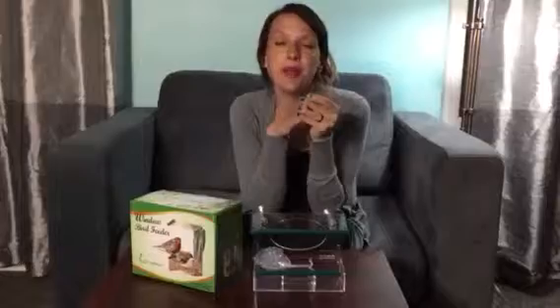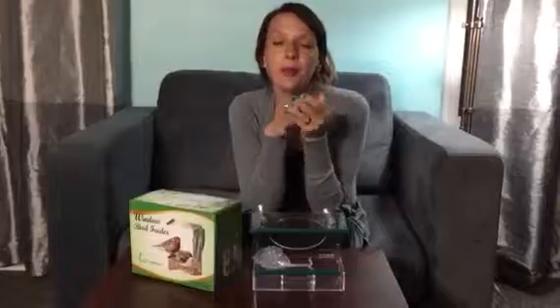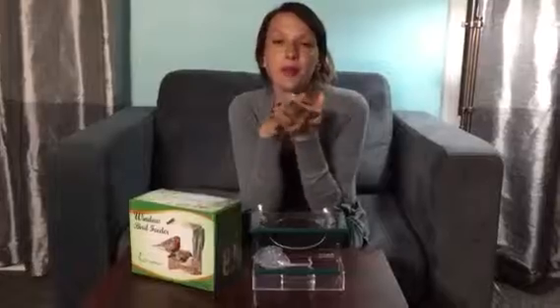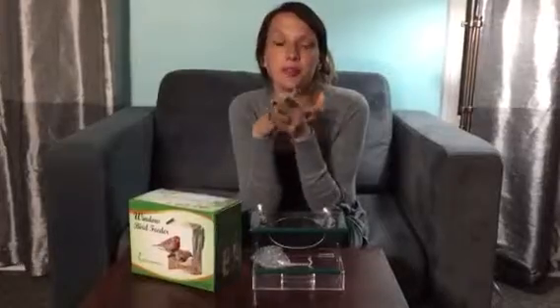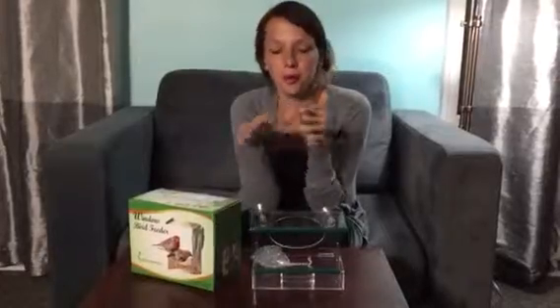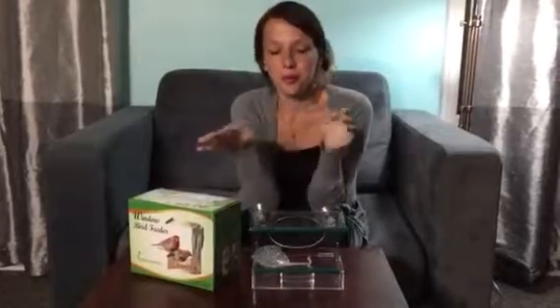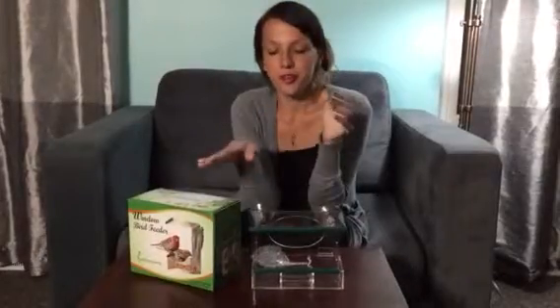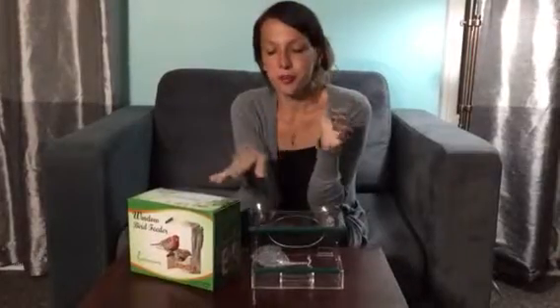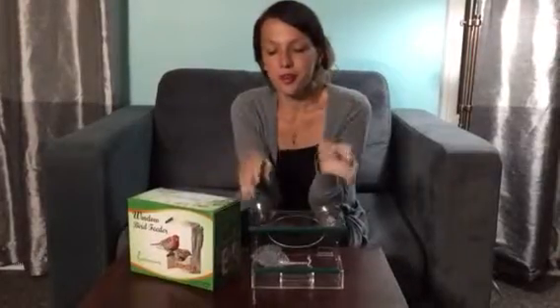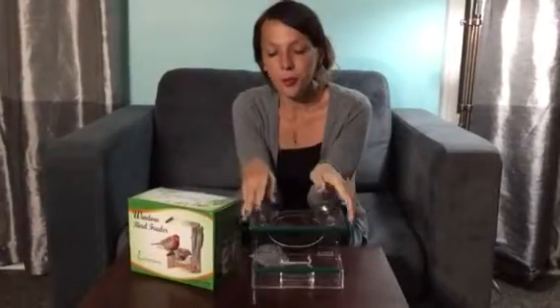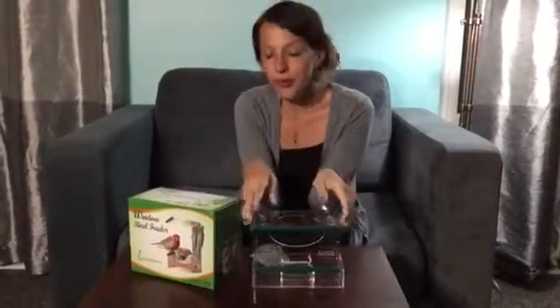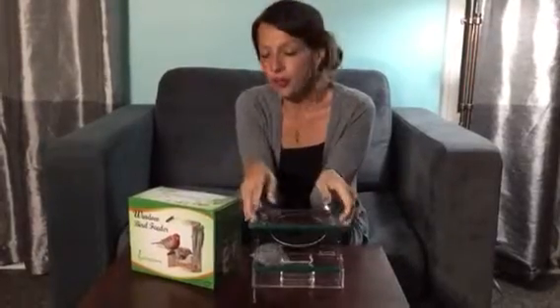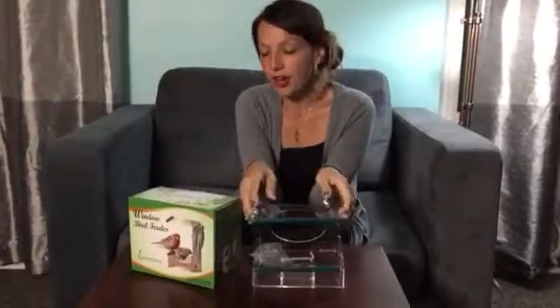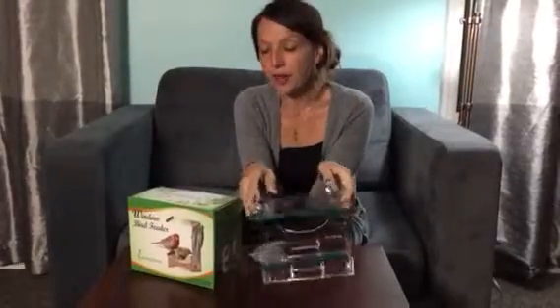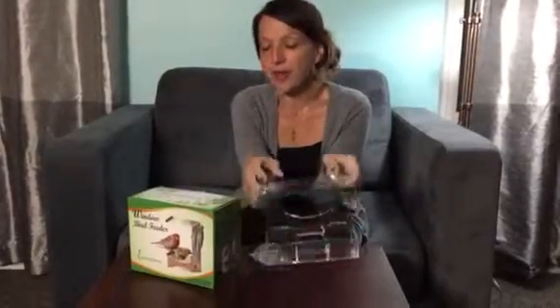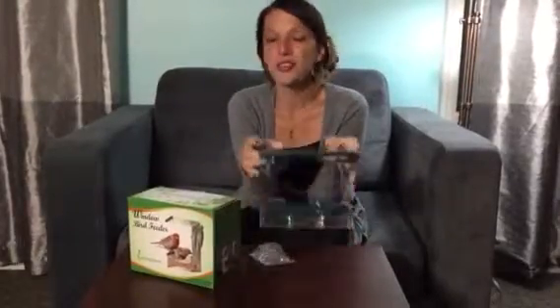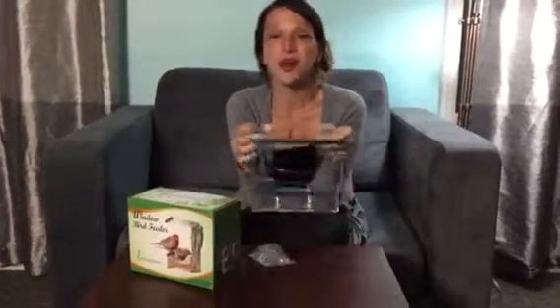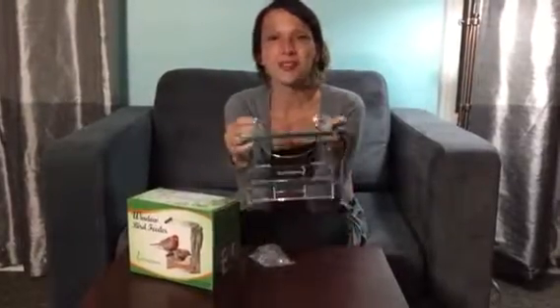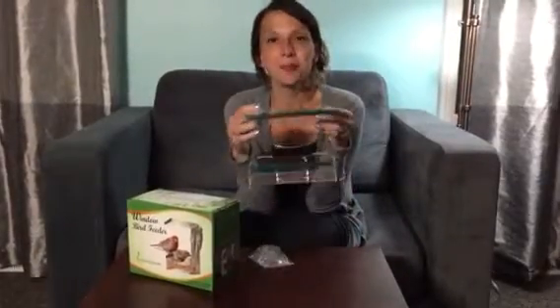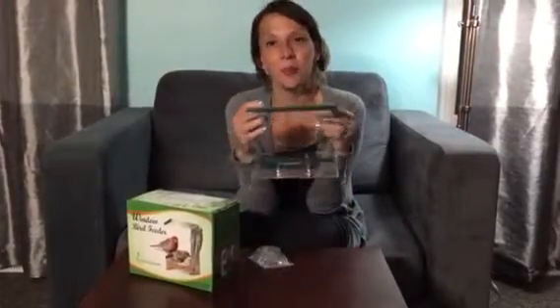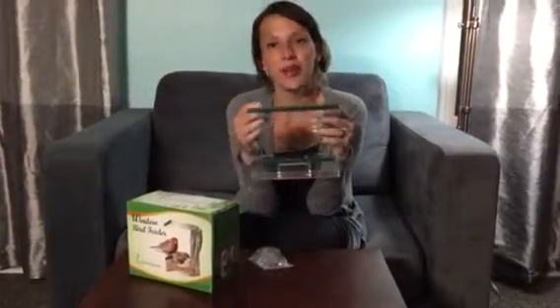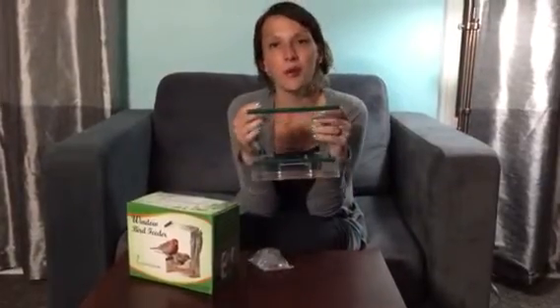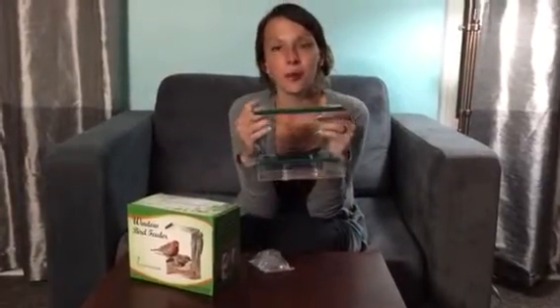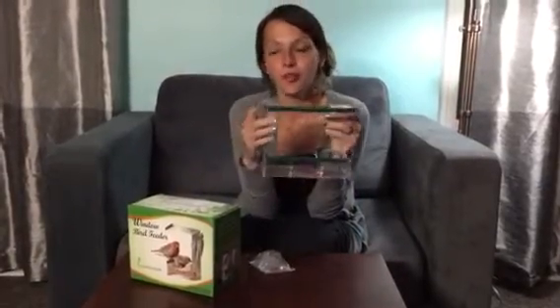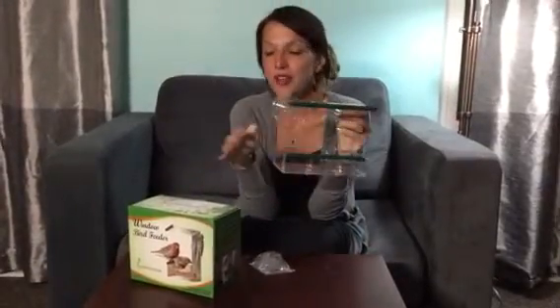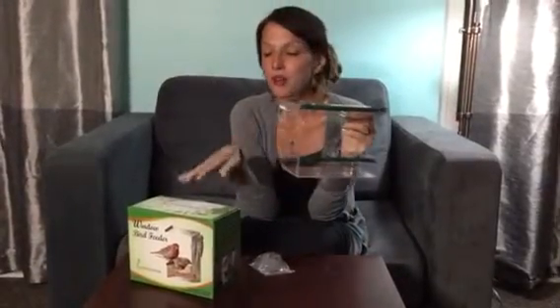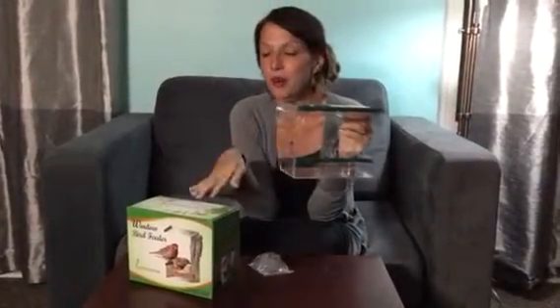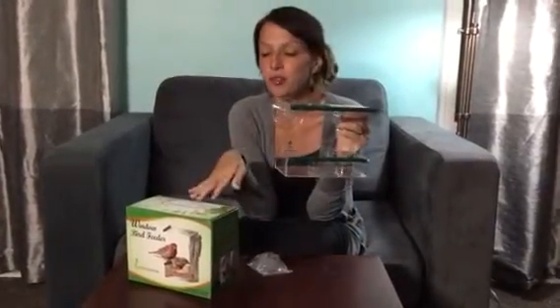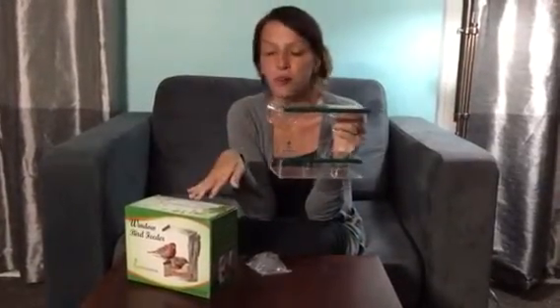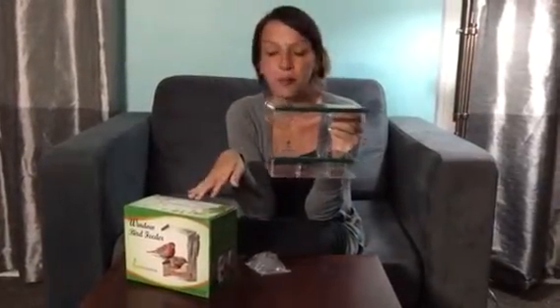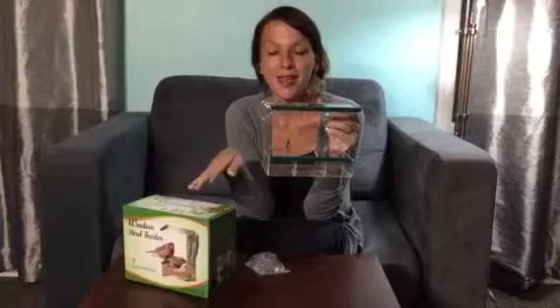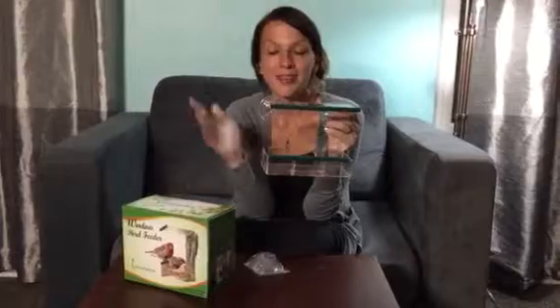Hey everybody, welcome to Non-Perfect Parenting. We are talking about this awesome window bird feeder from Sherwood Base.